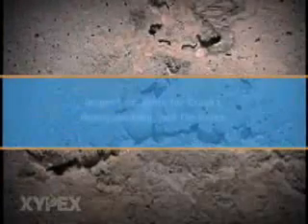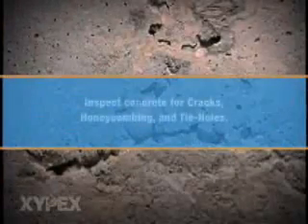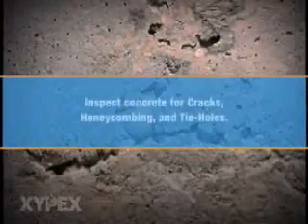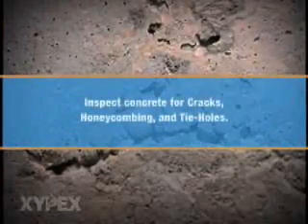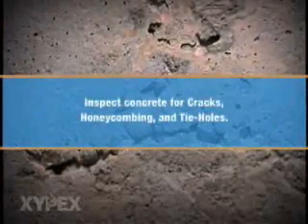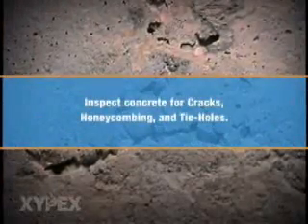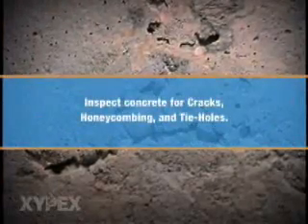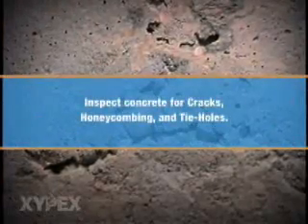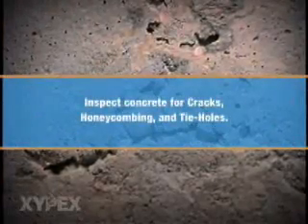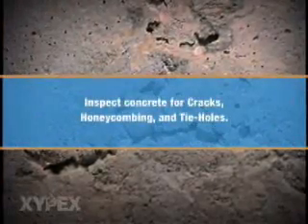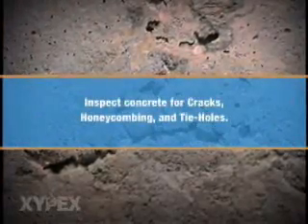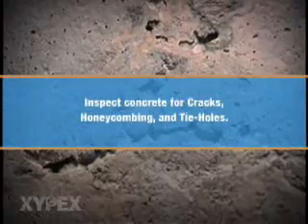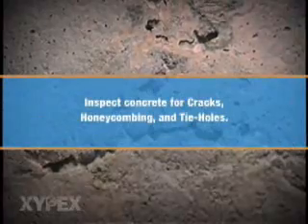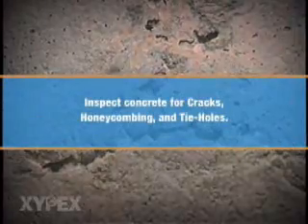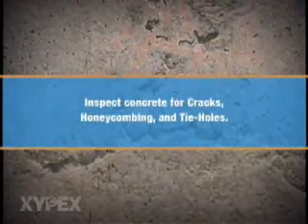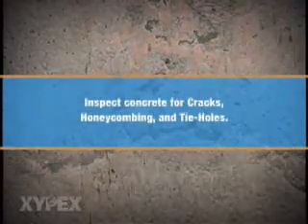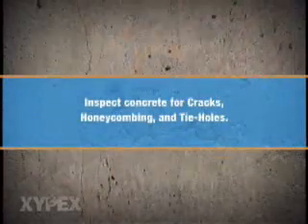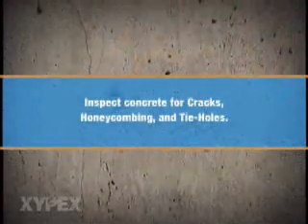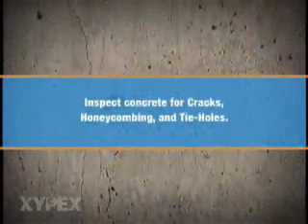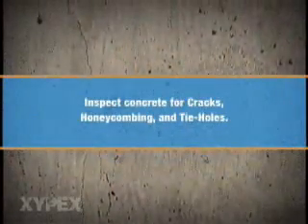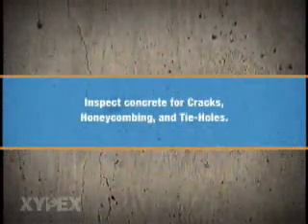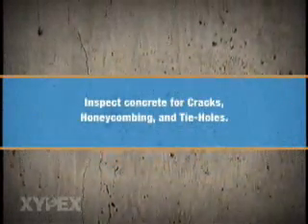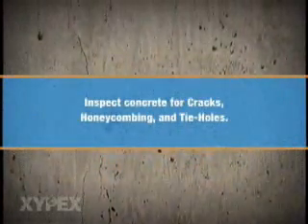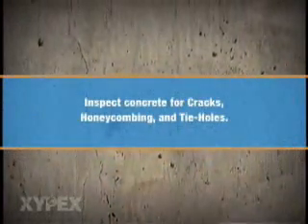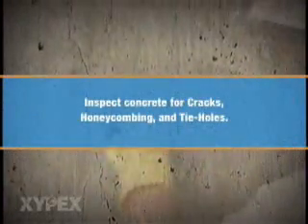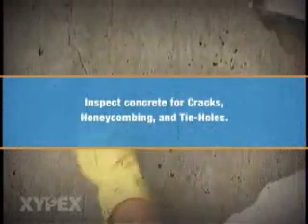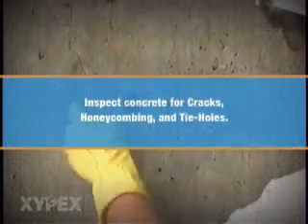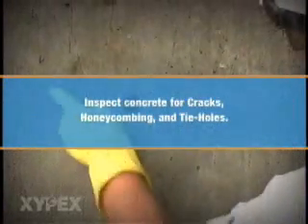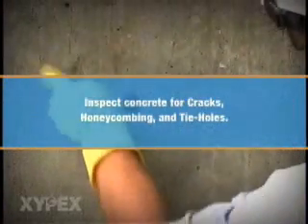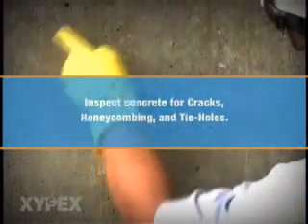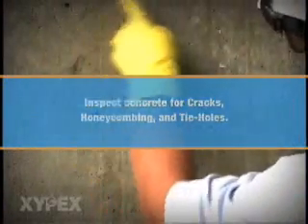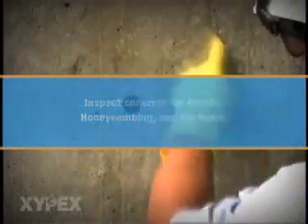First, the concrete is carefully inspected for cracks, honeycombing, tie holes, and any other defects.